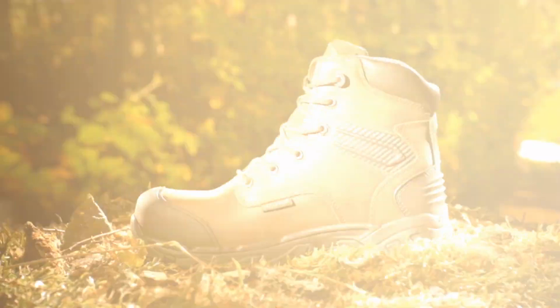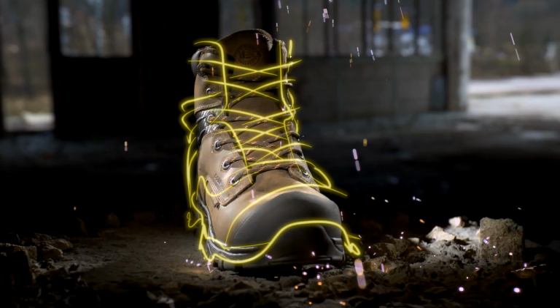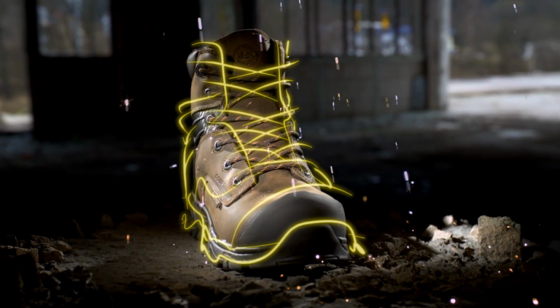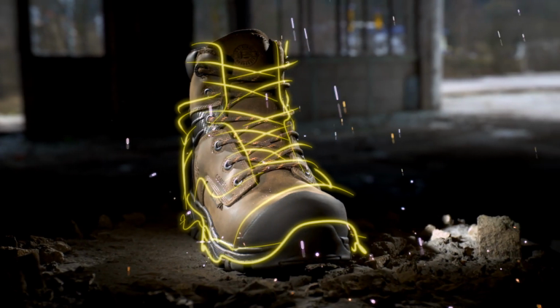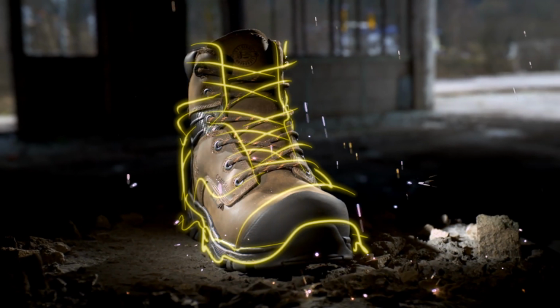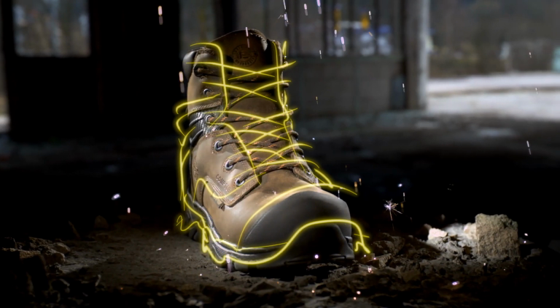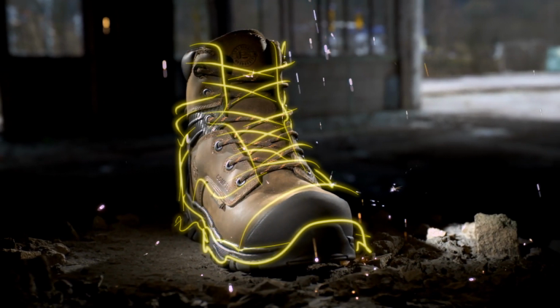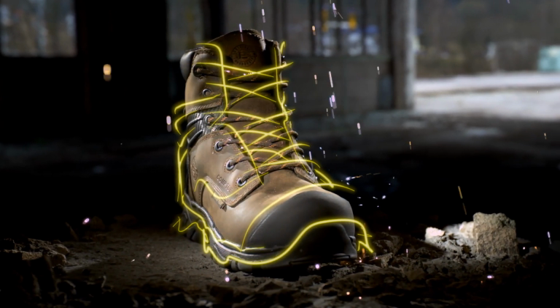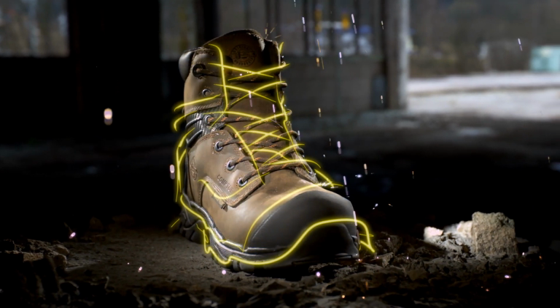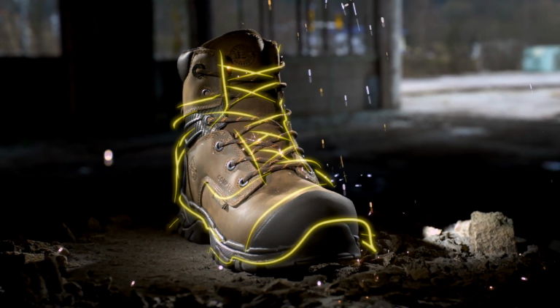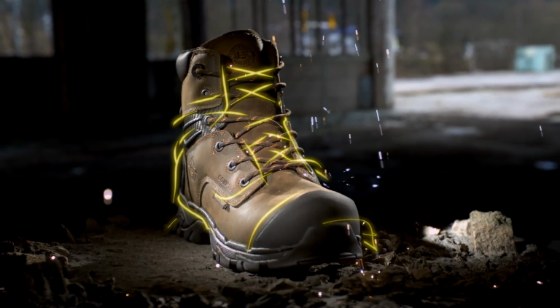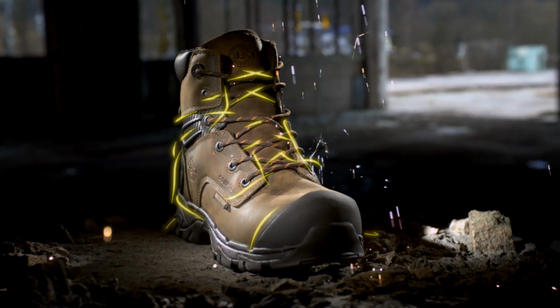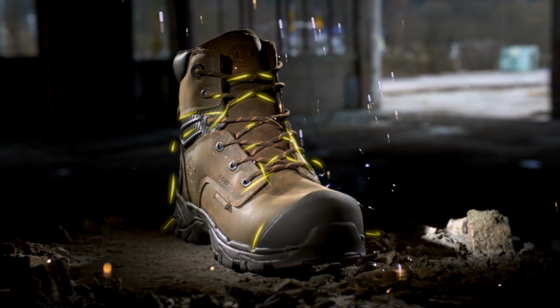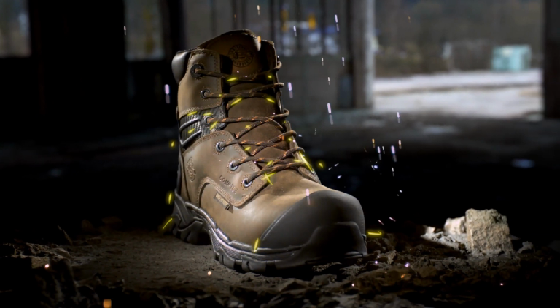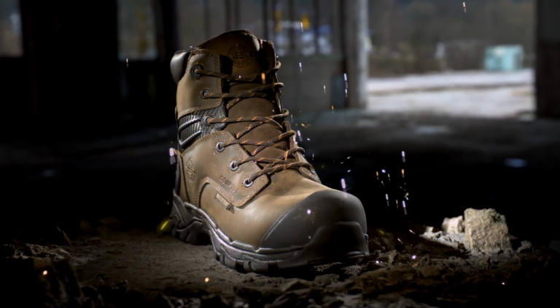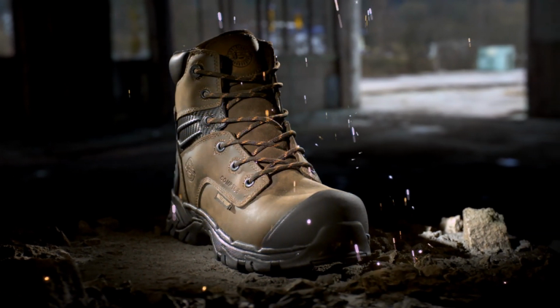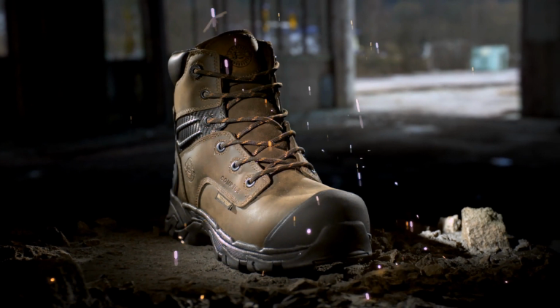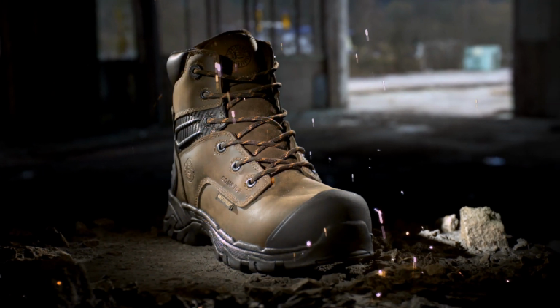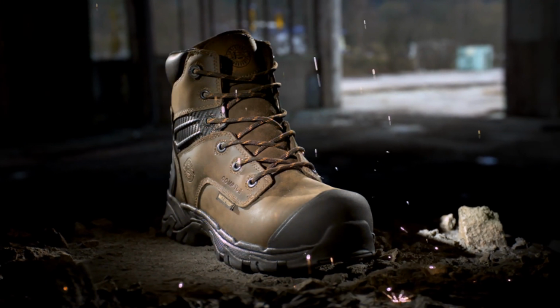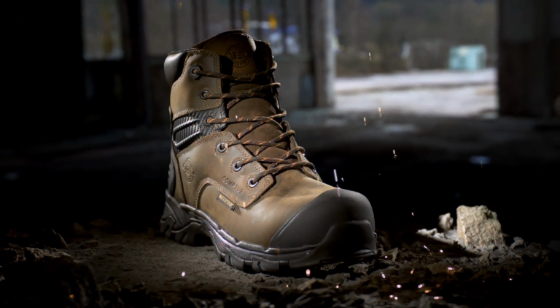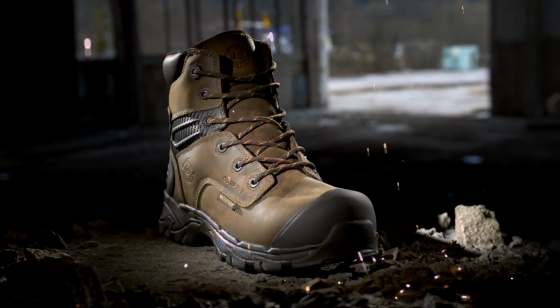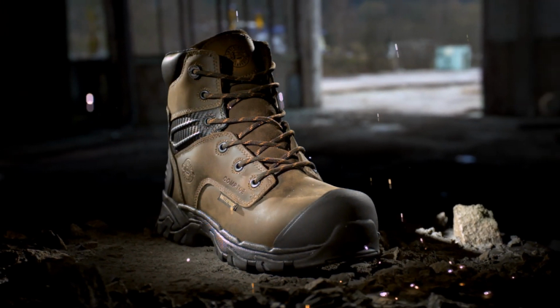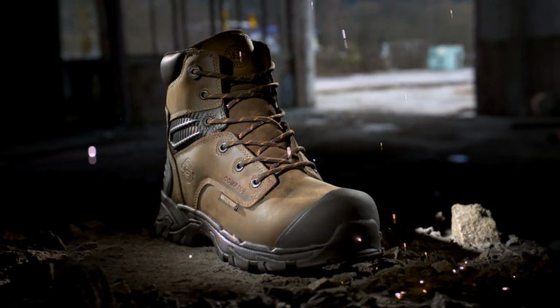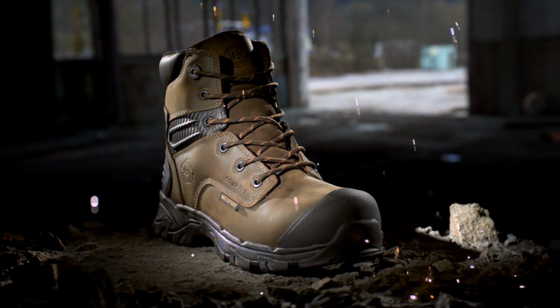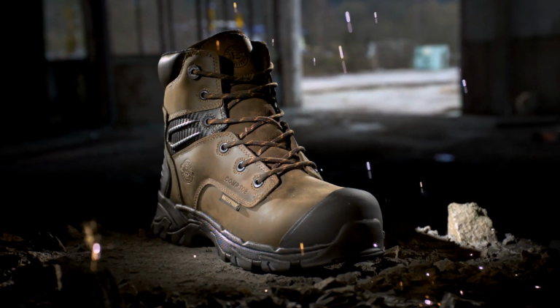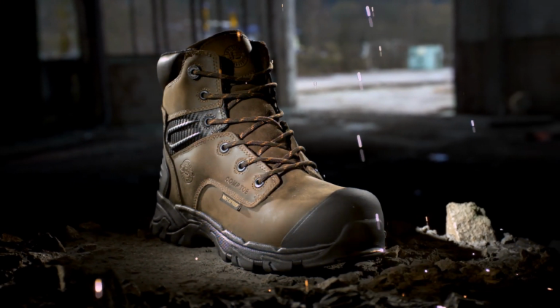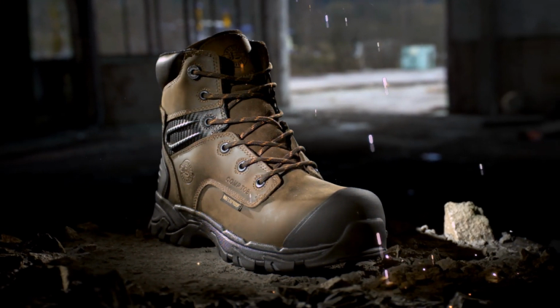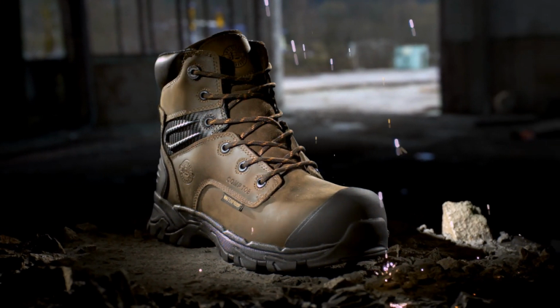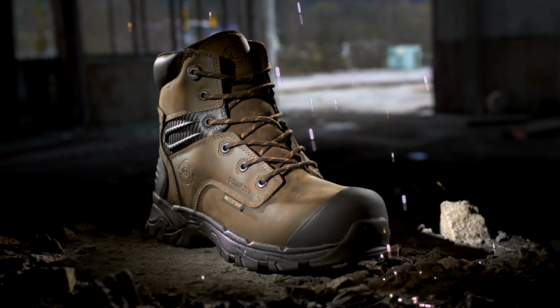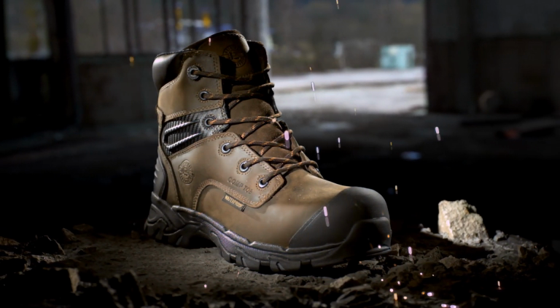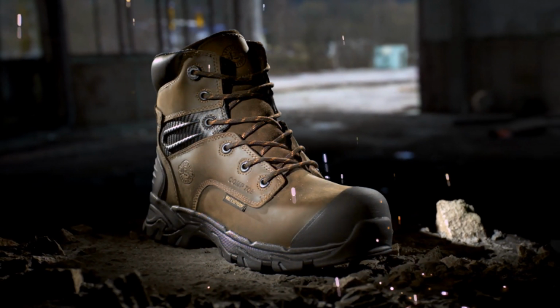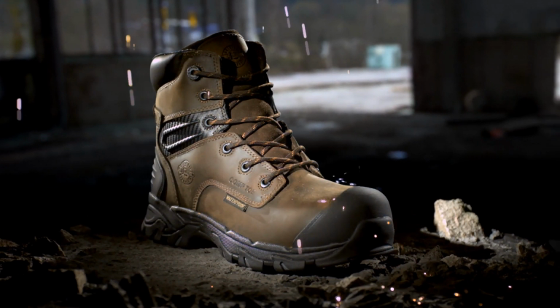Take the next step in work boot evolution — Work Tech Saver, from Just an Original Work Boots.